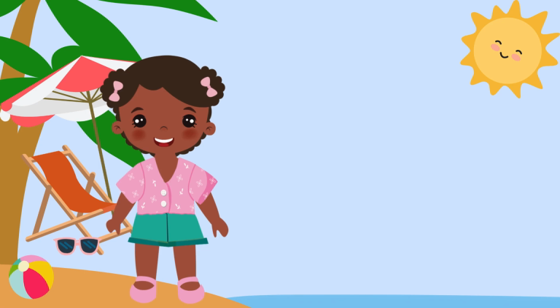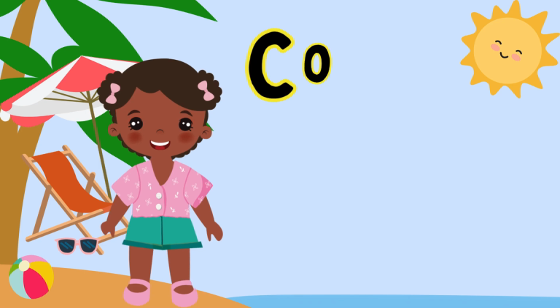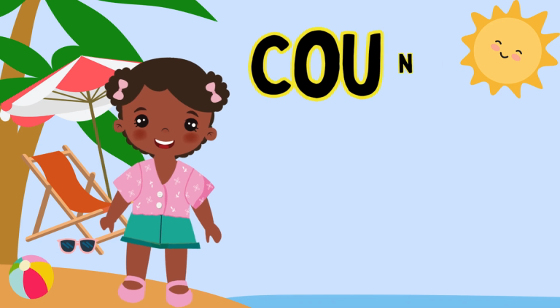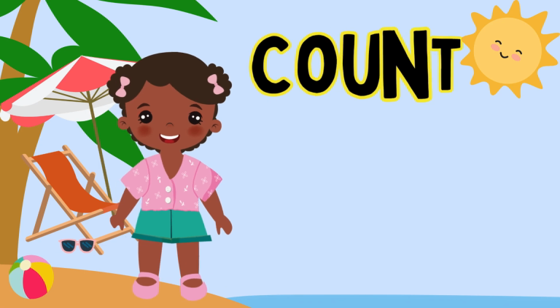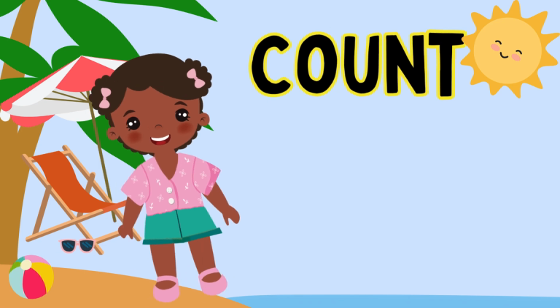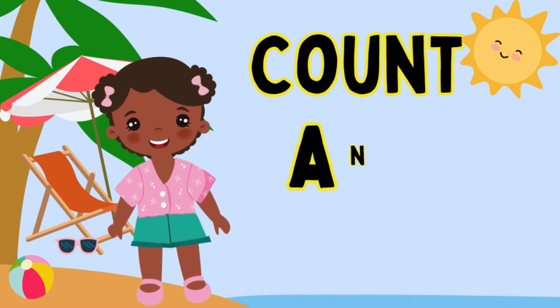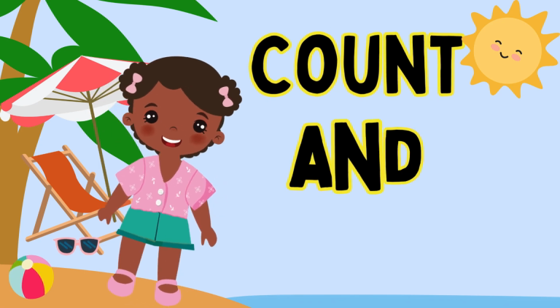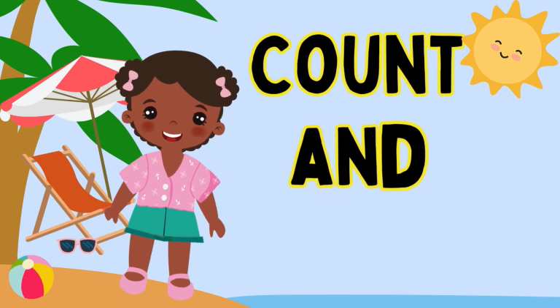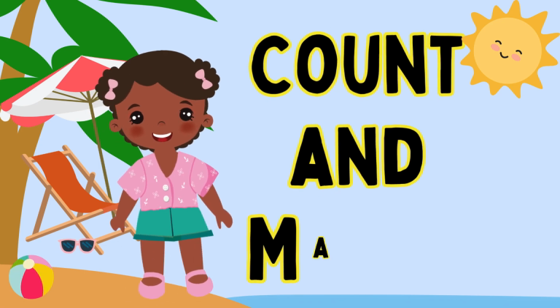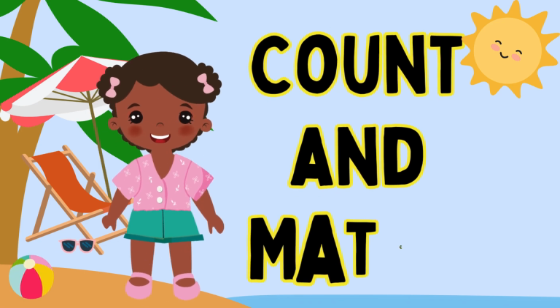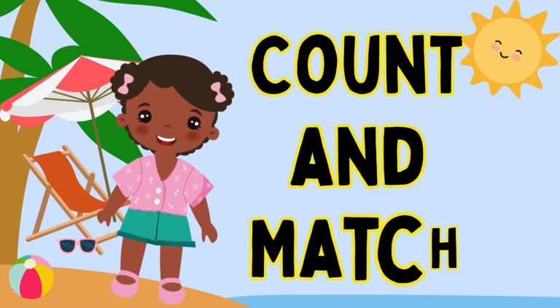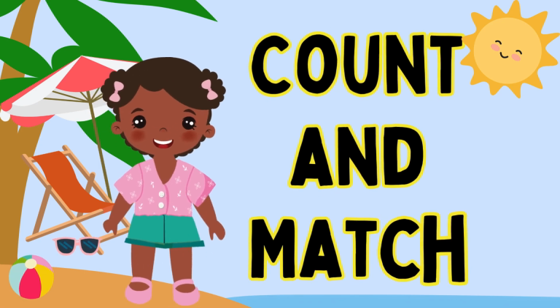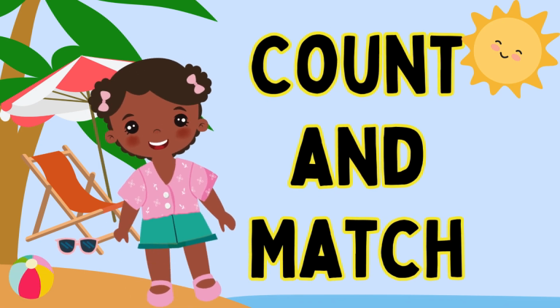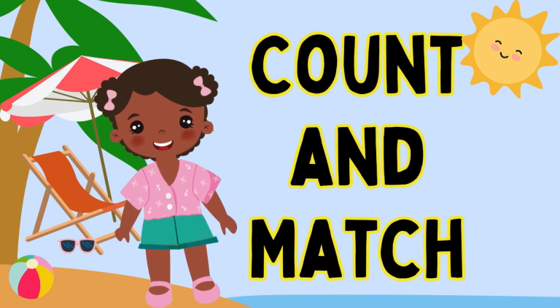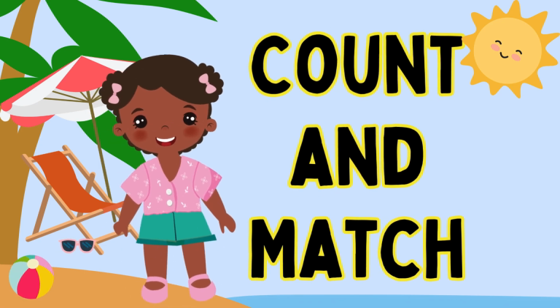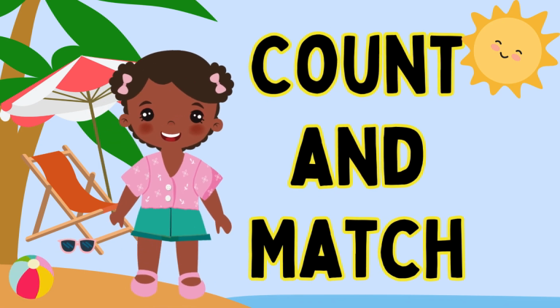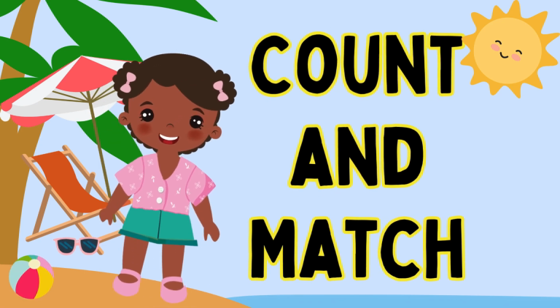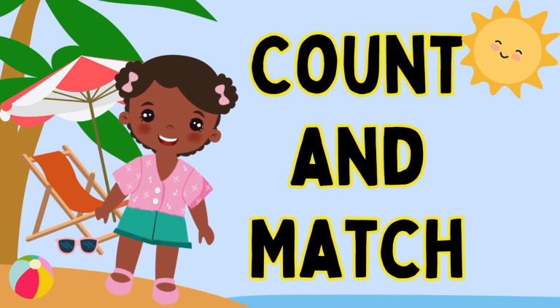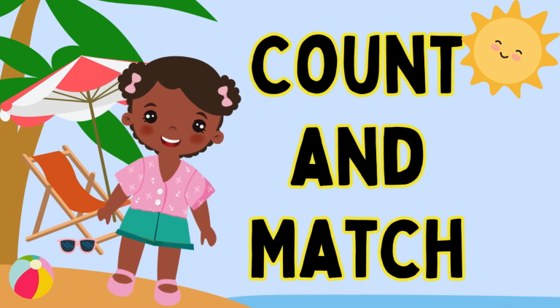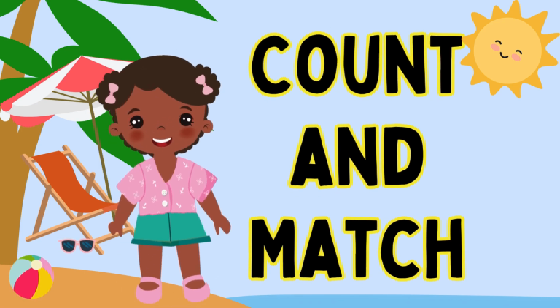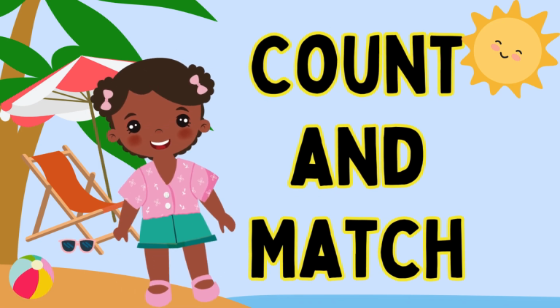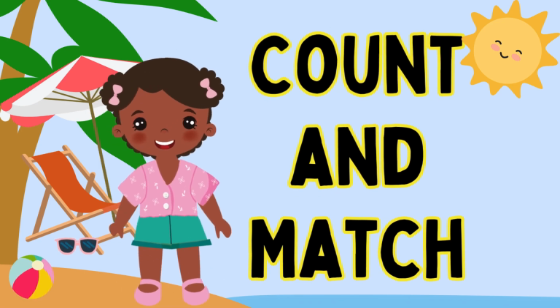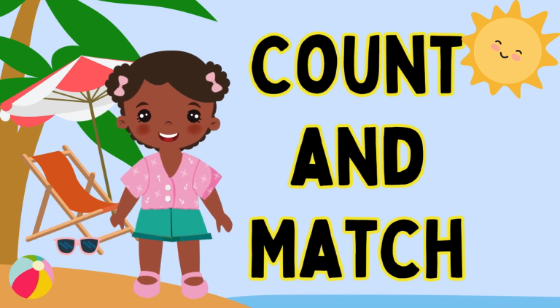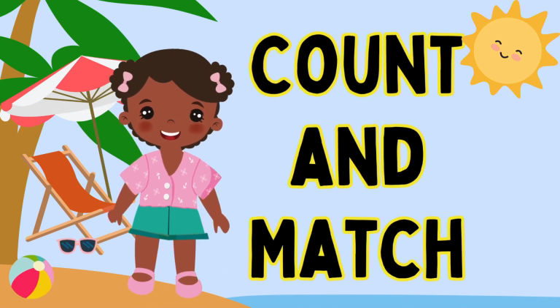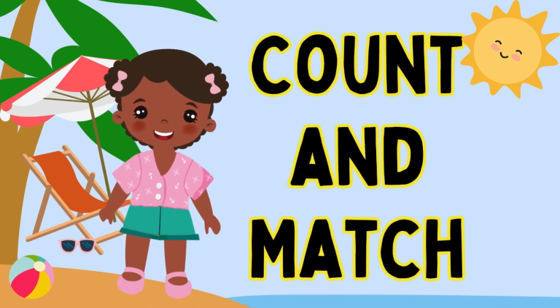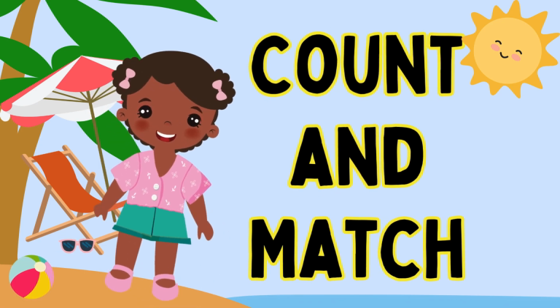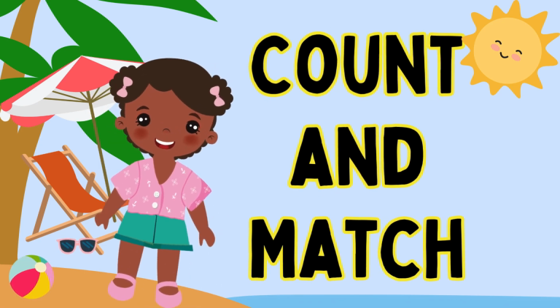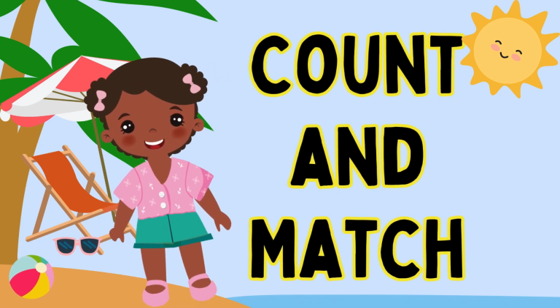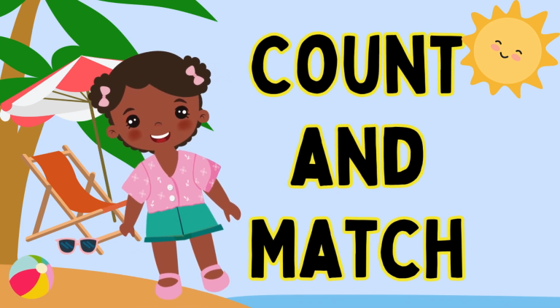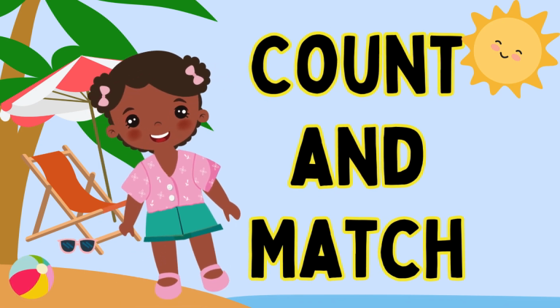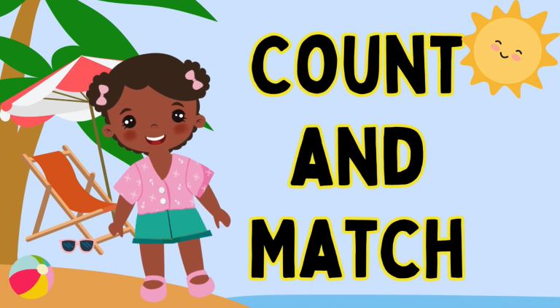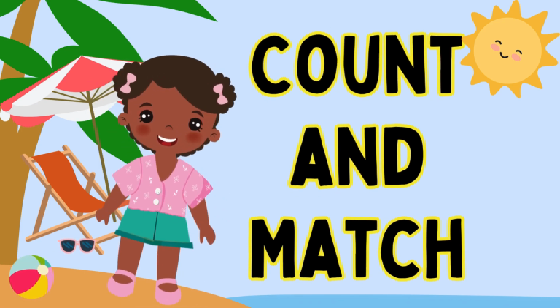Hello kids! Today we will count and match the numbers. Are you ready? Let's start!